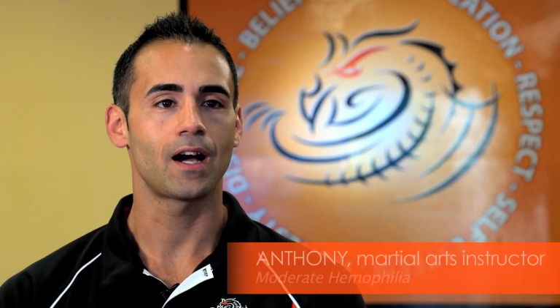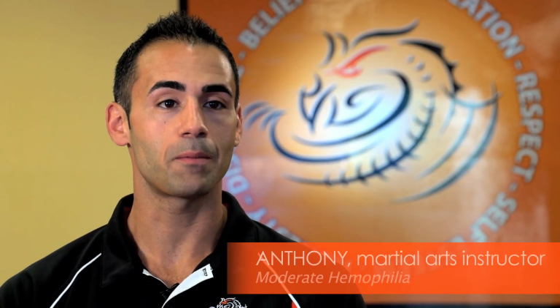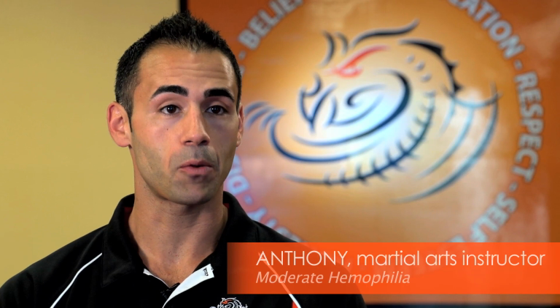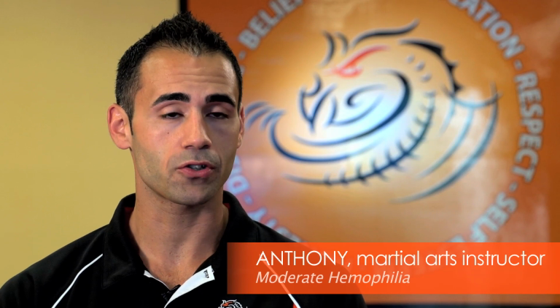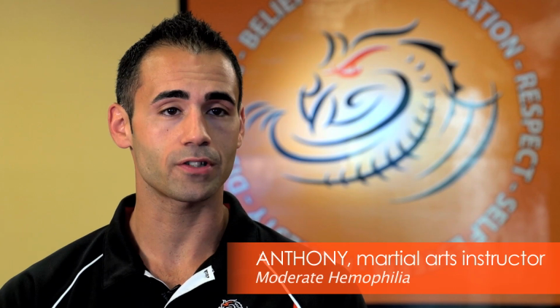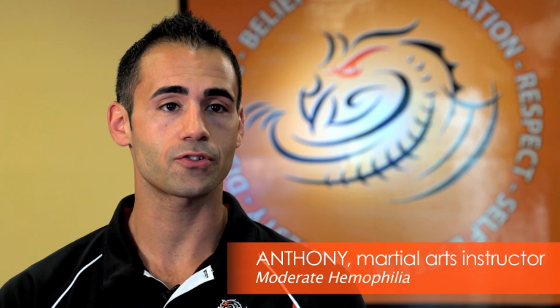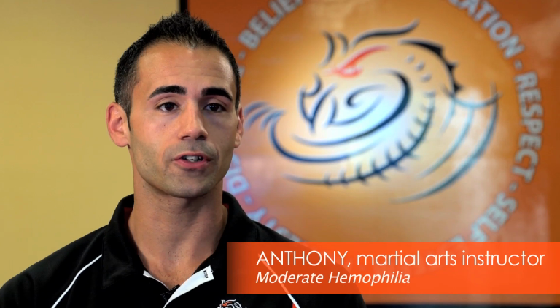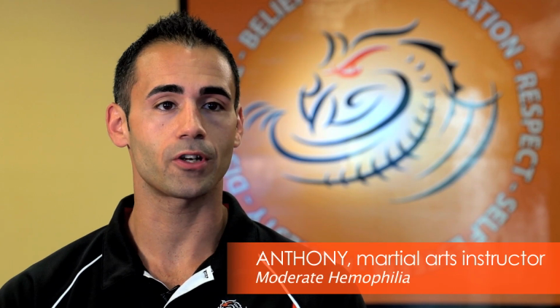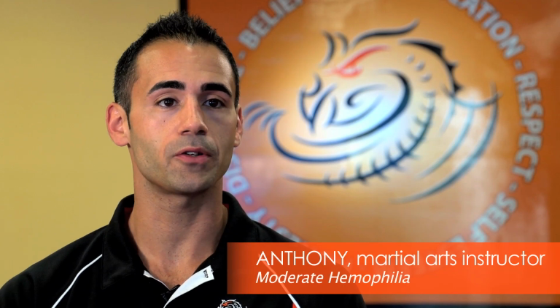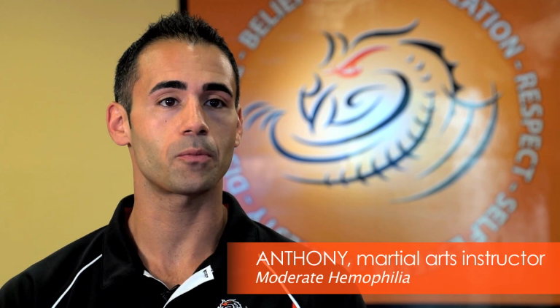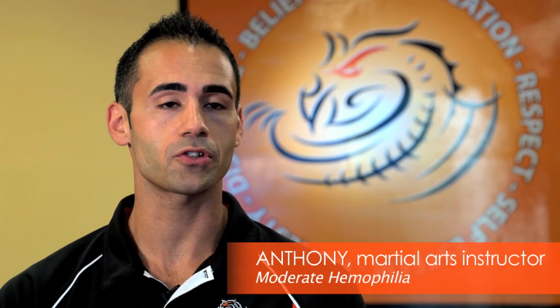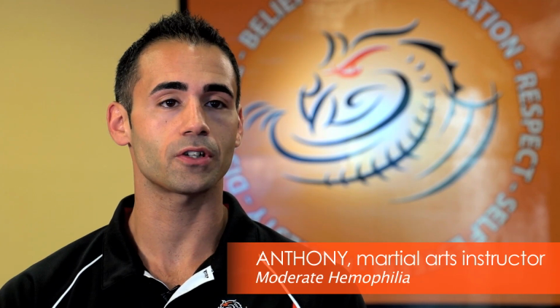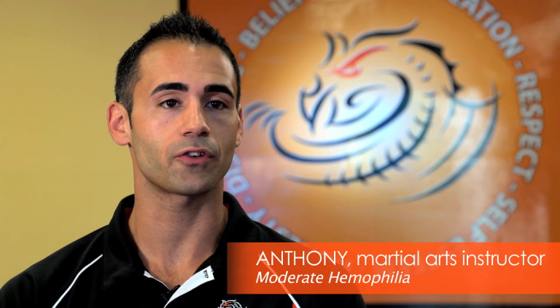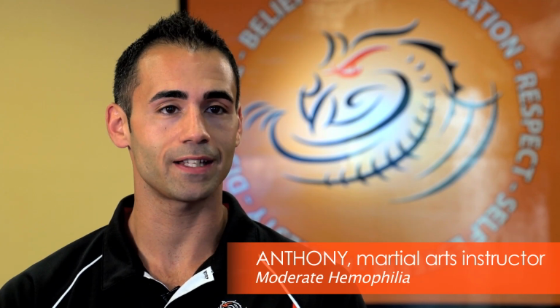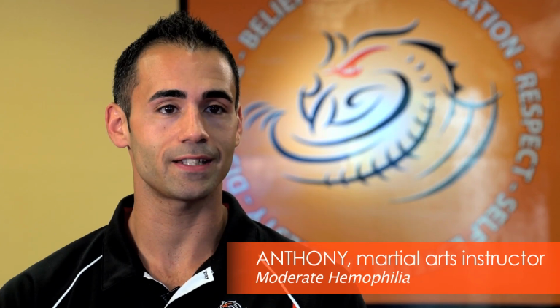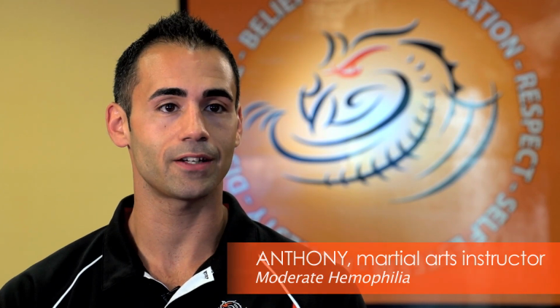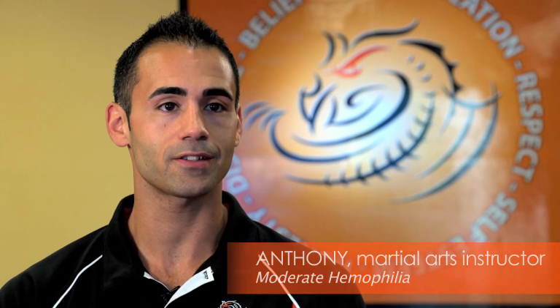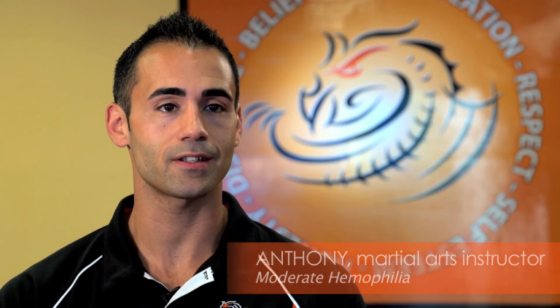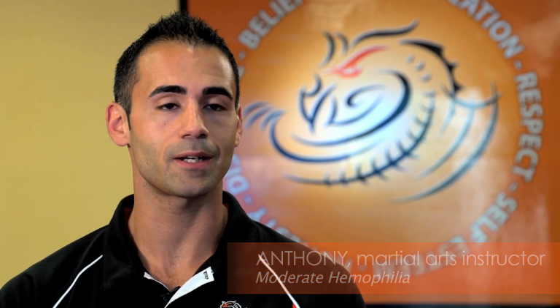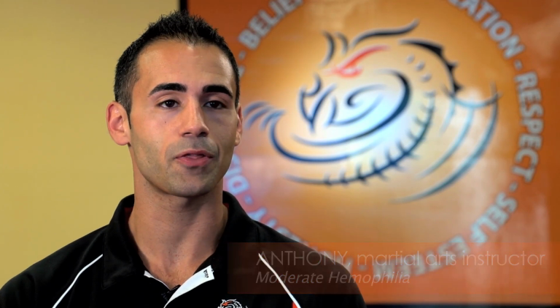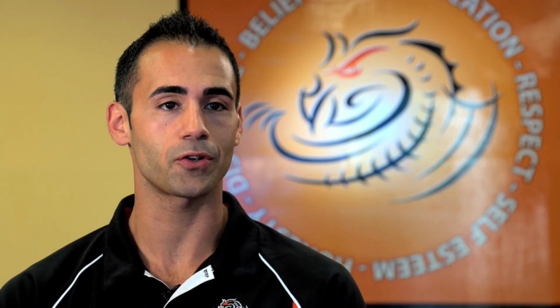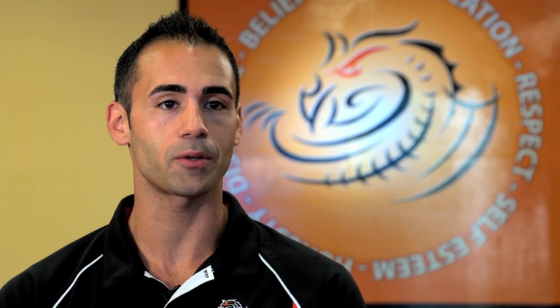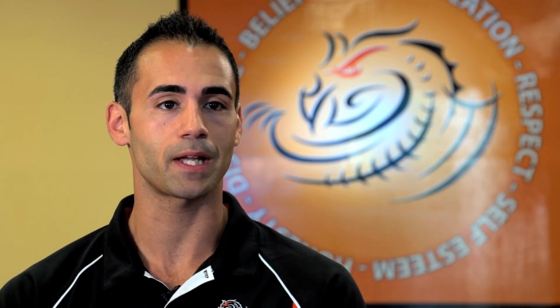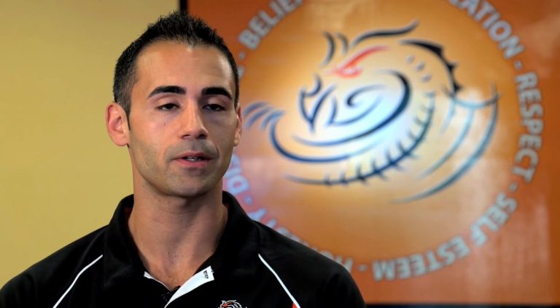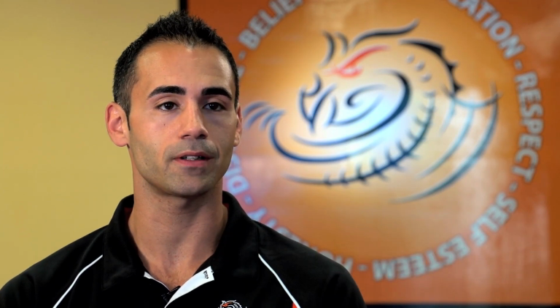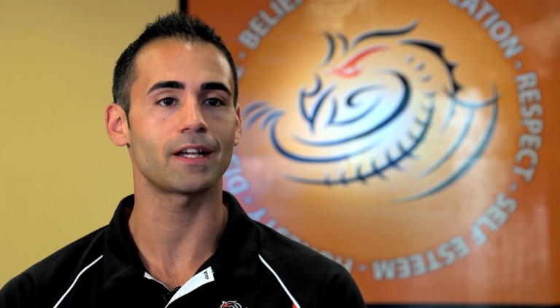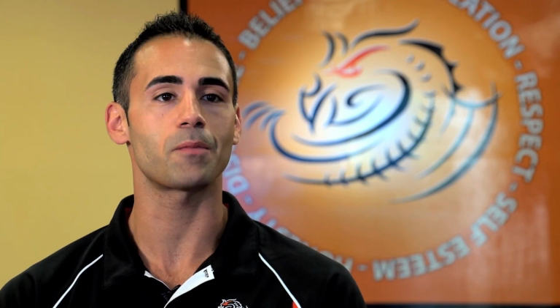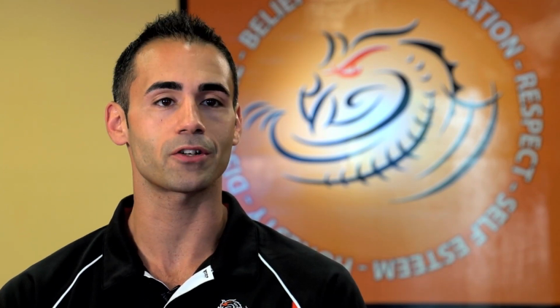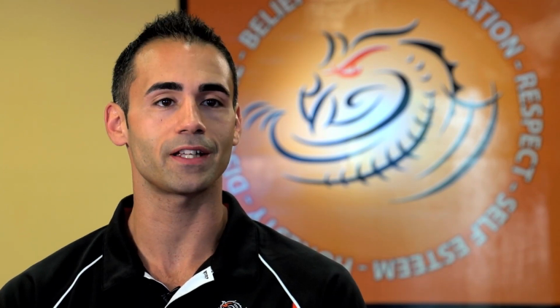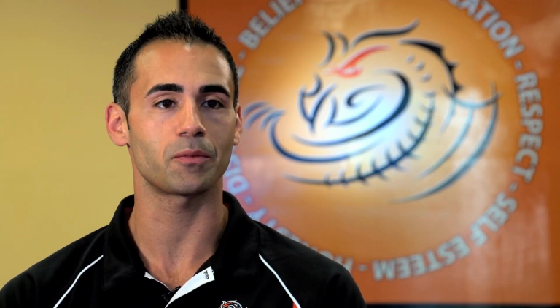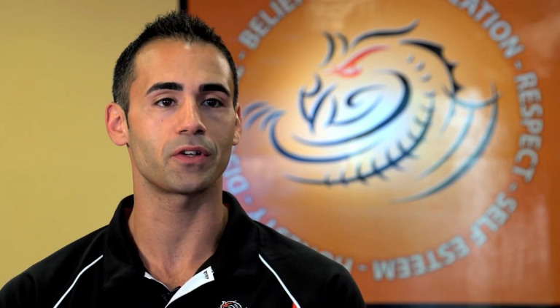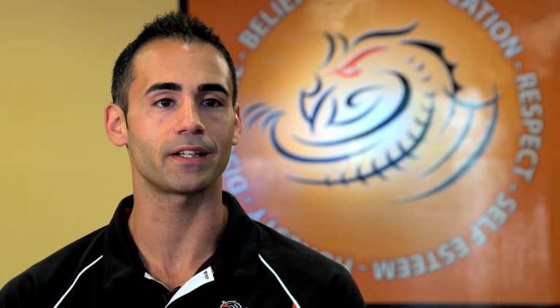My name is Anthony. I'm a martial arts instructor. I've been doing martial arts for 18 years, and I'm a third degree black belt, and I have moderate hemophilia.